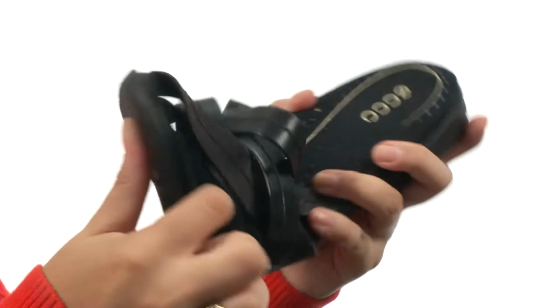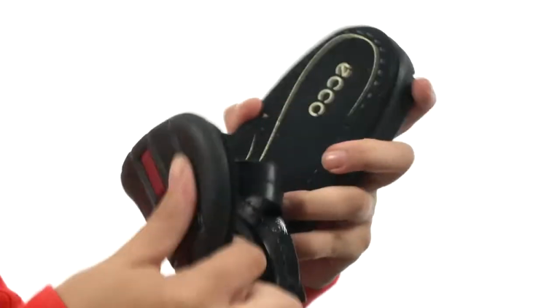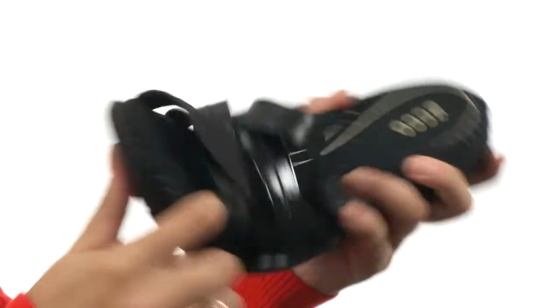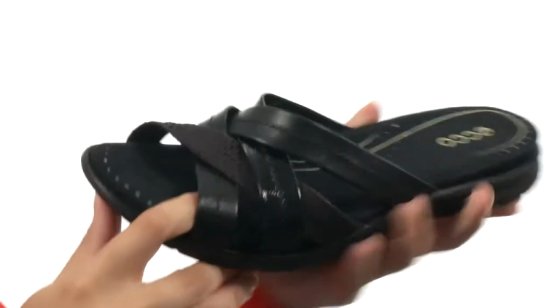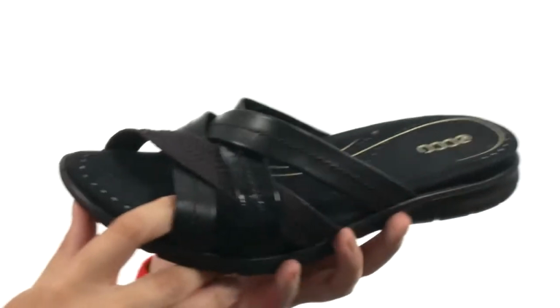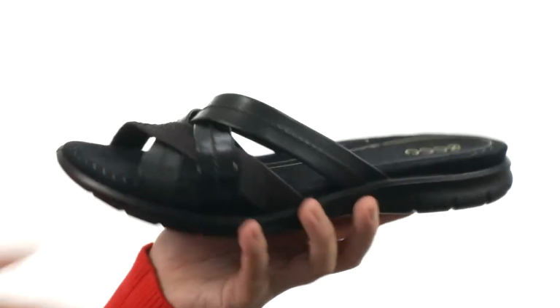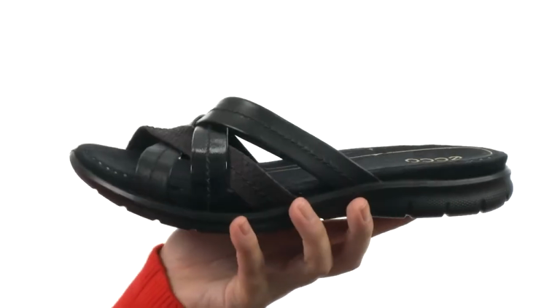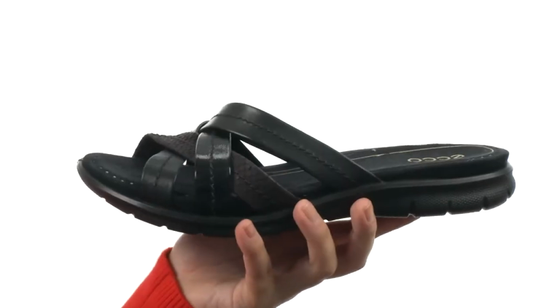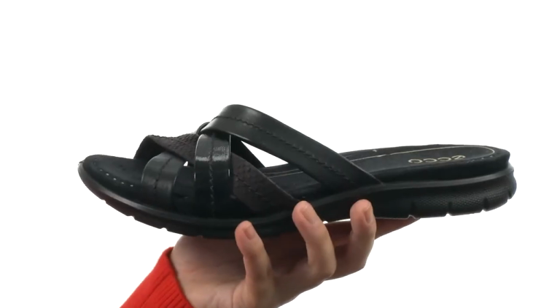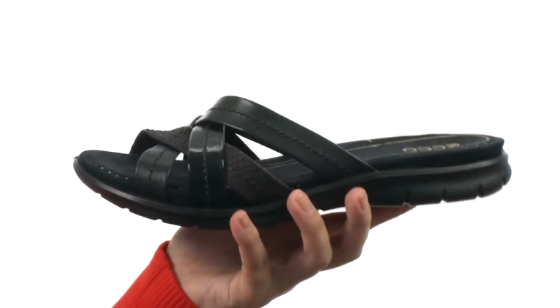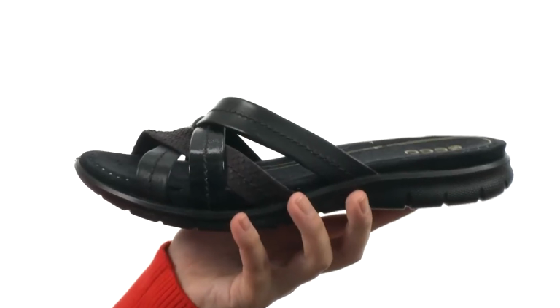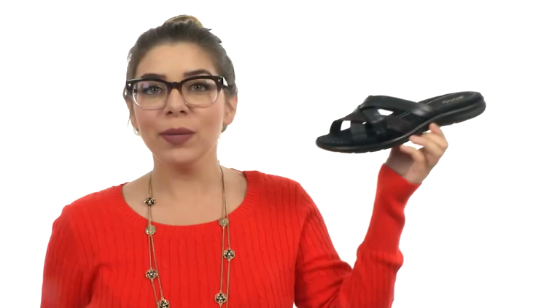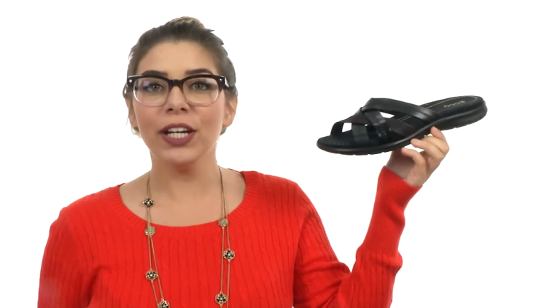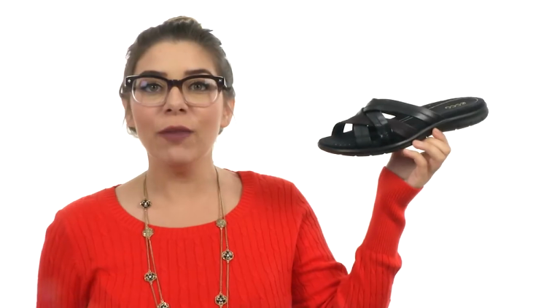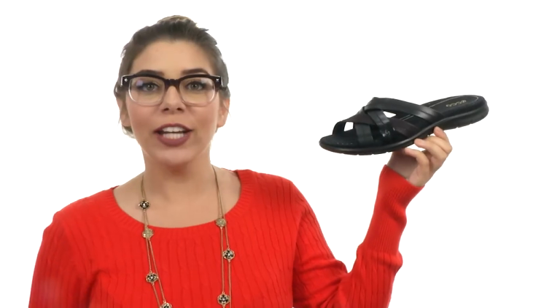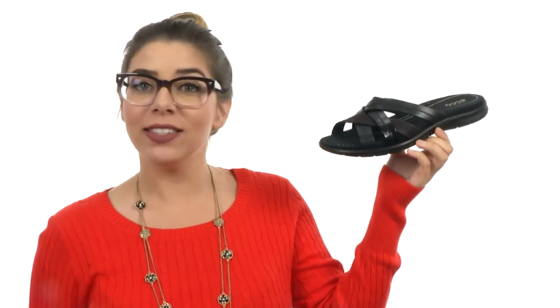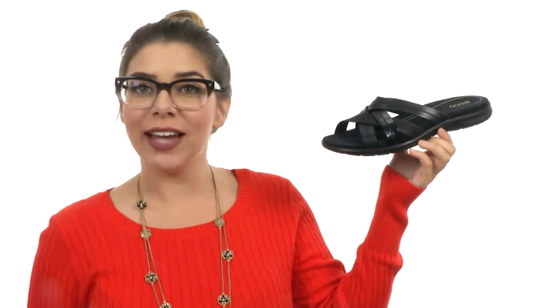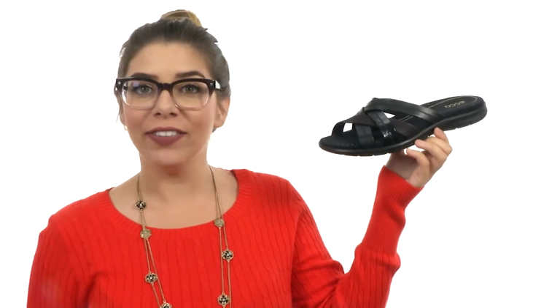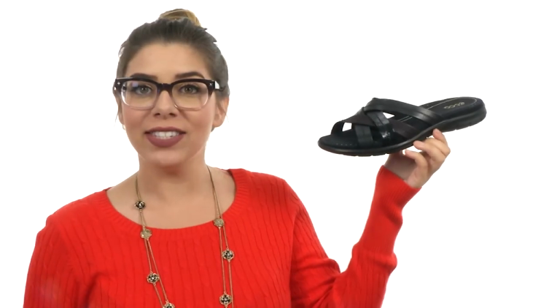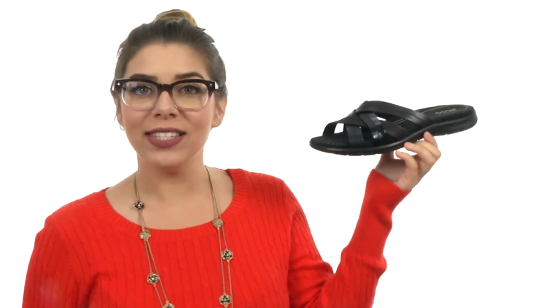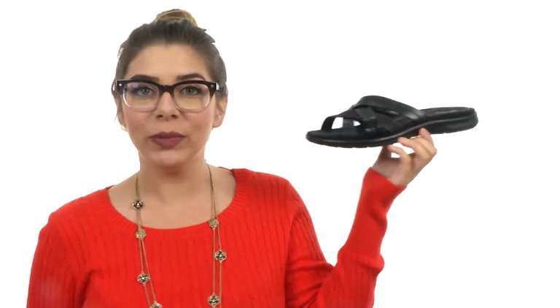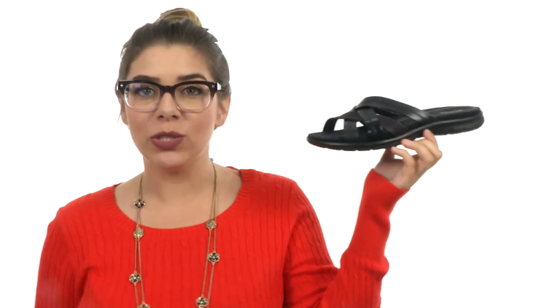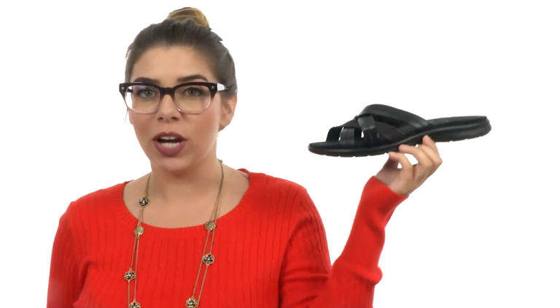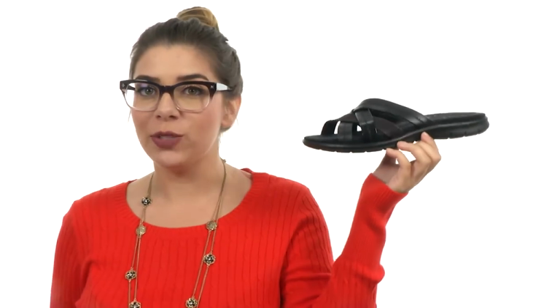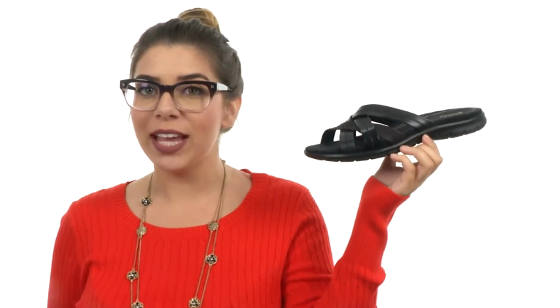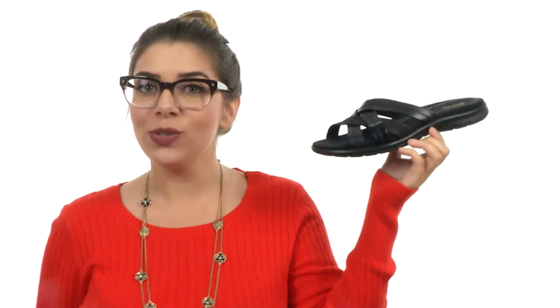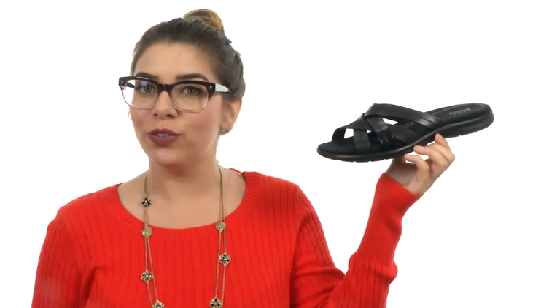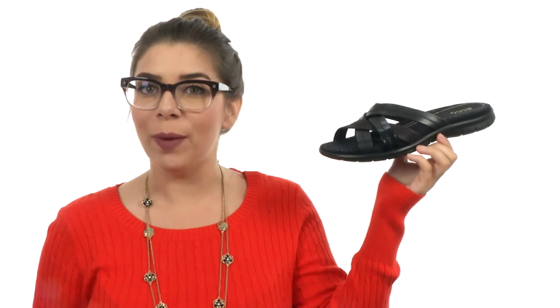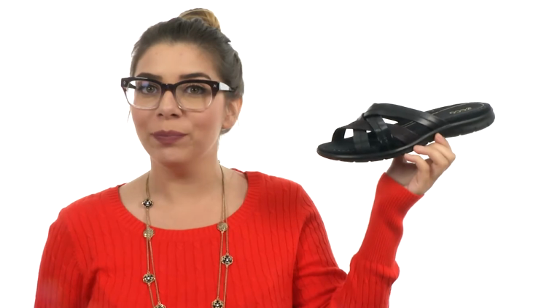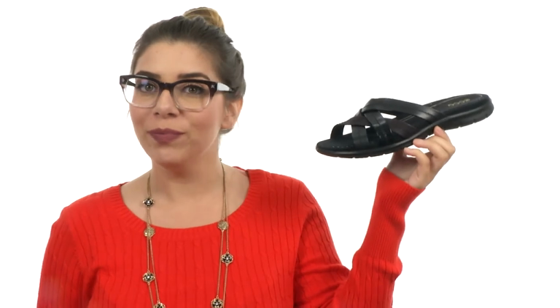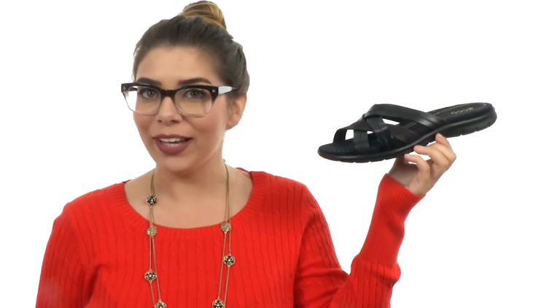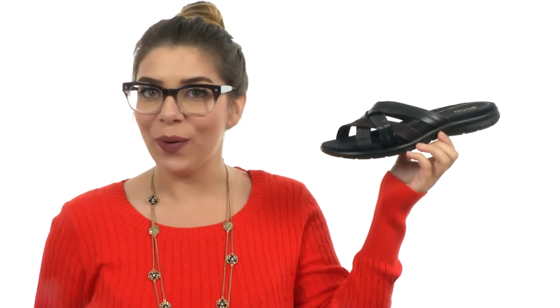Which is ultra-flexible. Slip into comfort and style this season with these rock new sandals from ECHO.